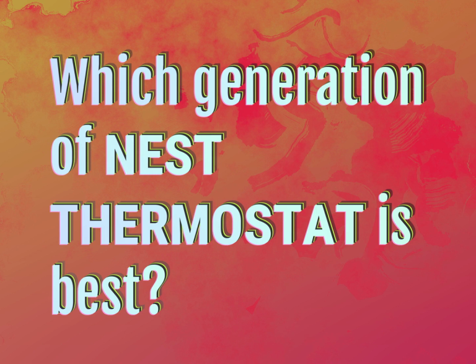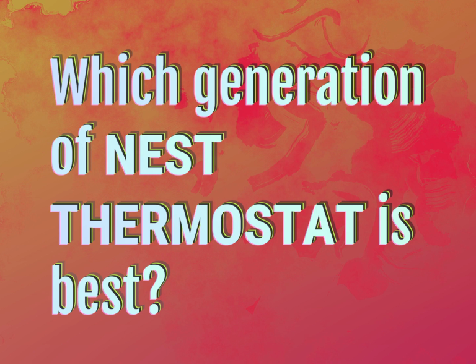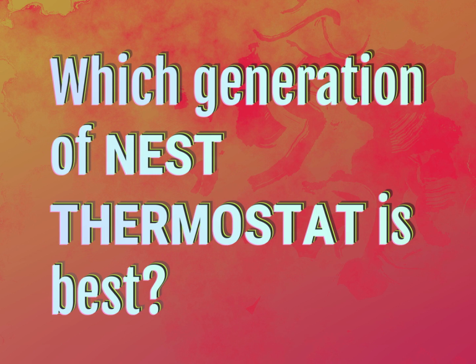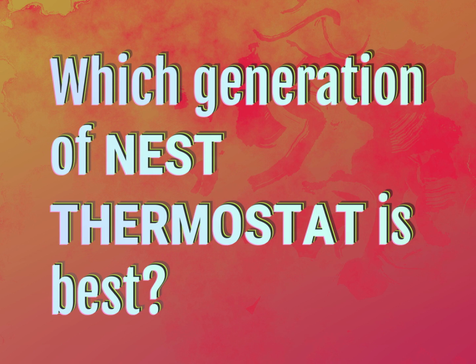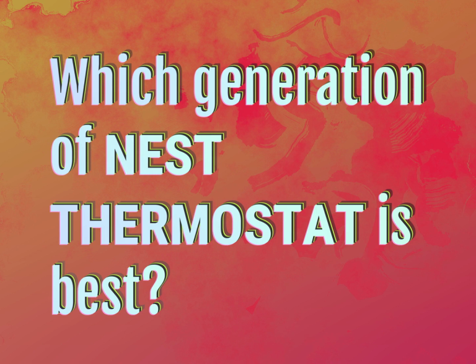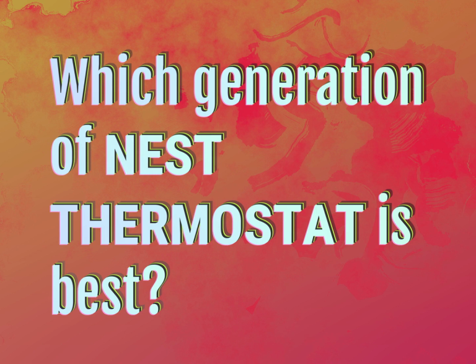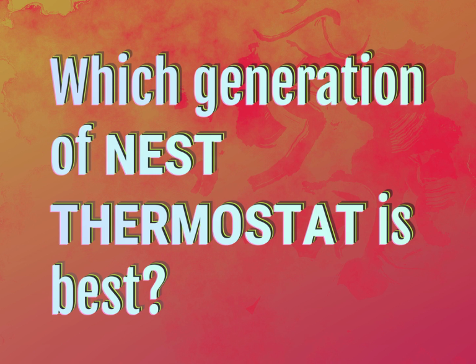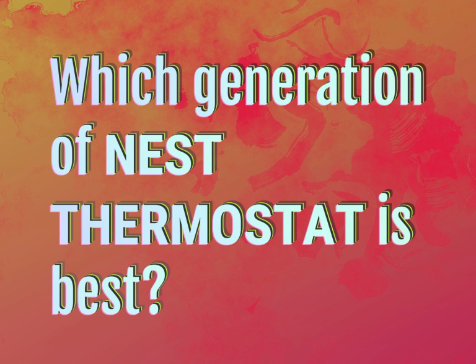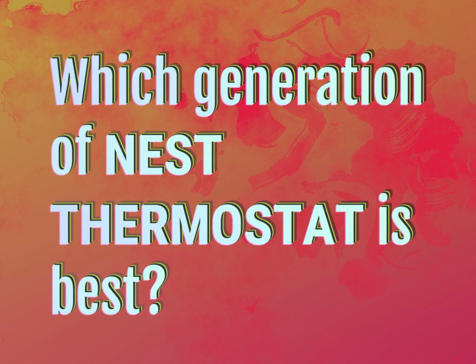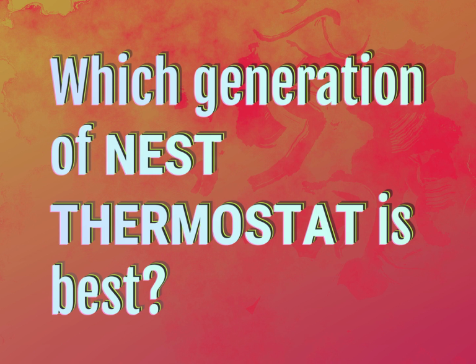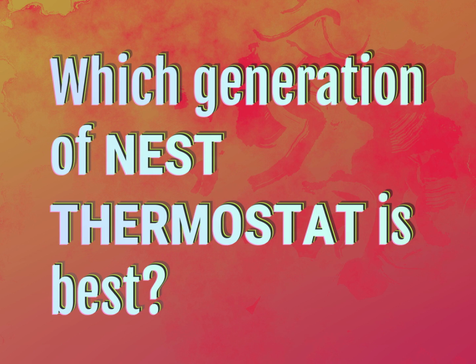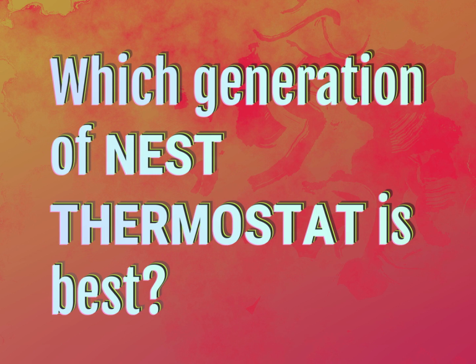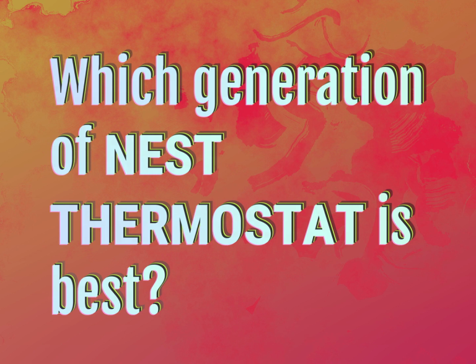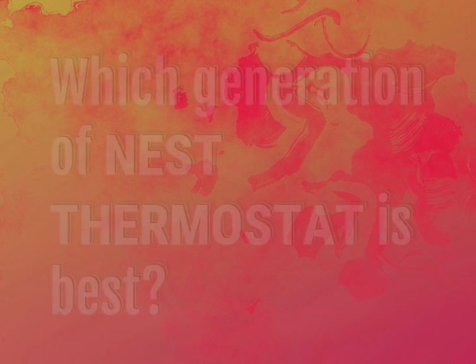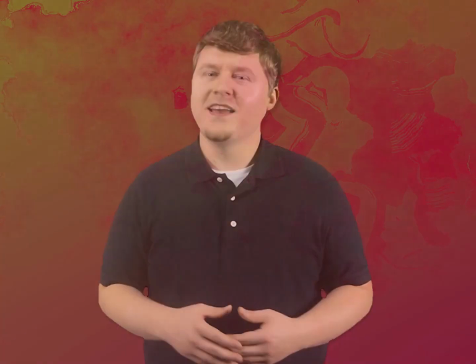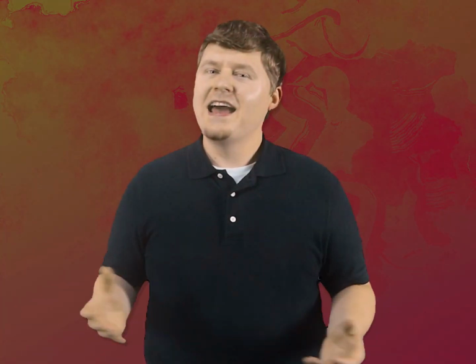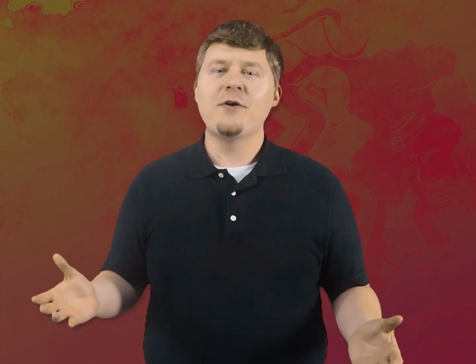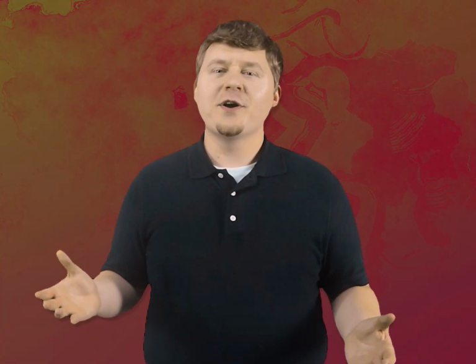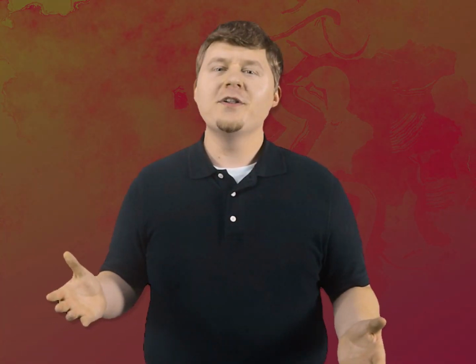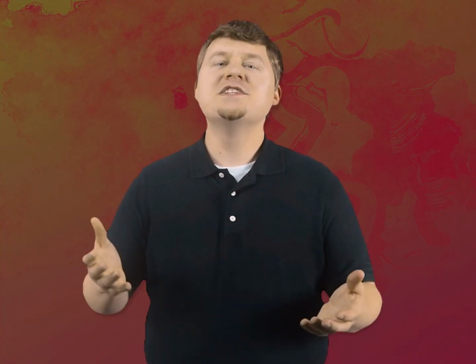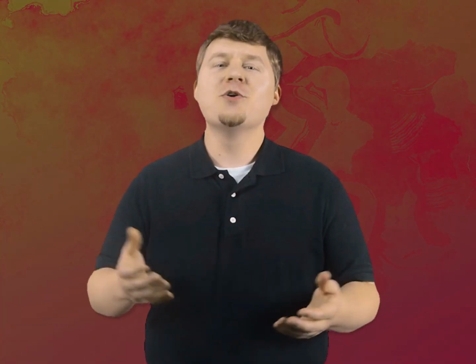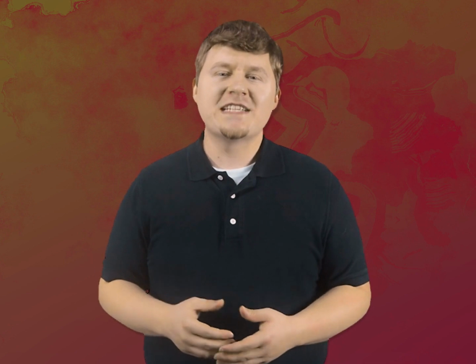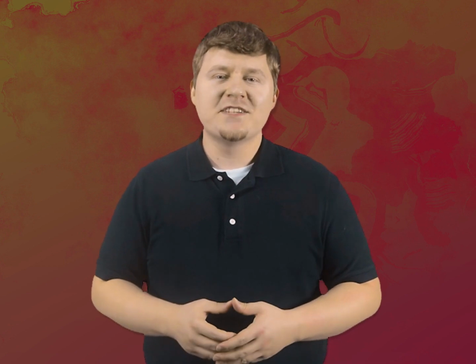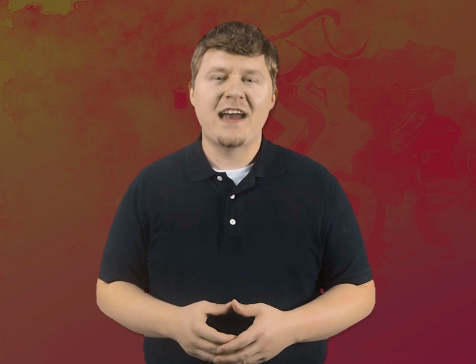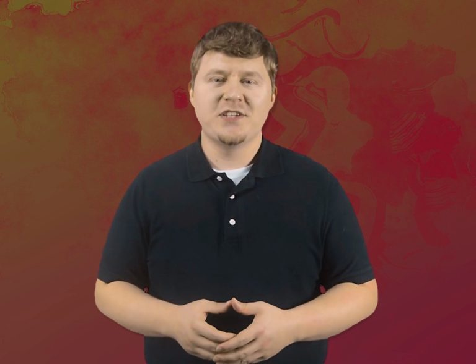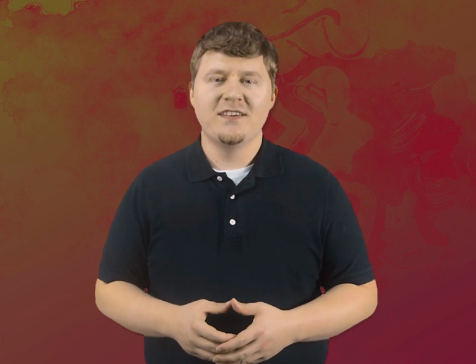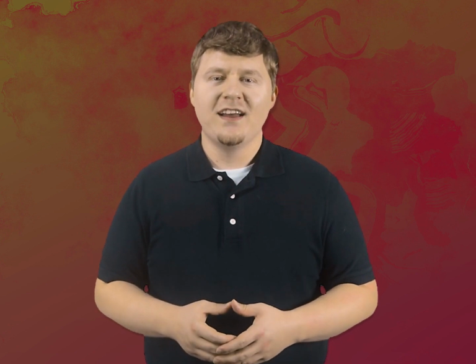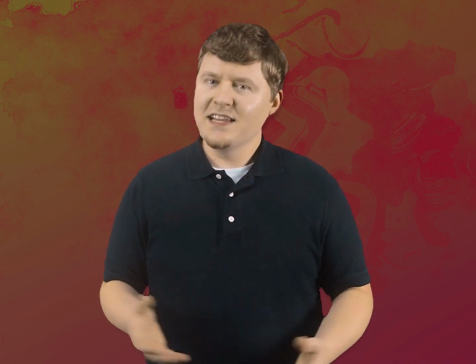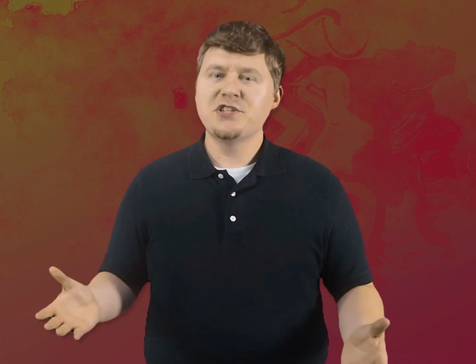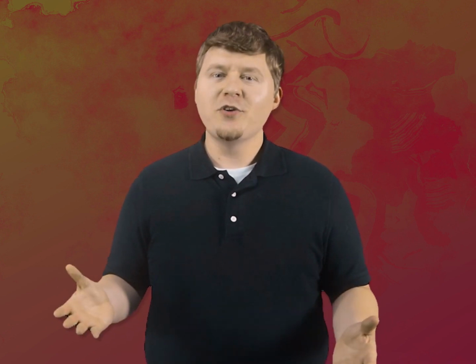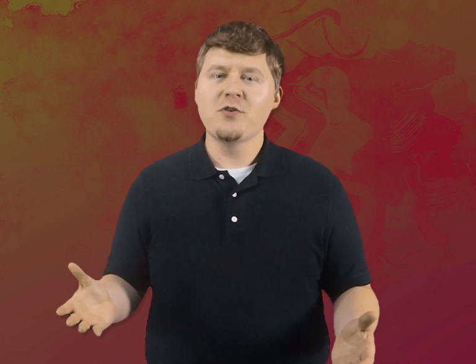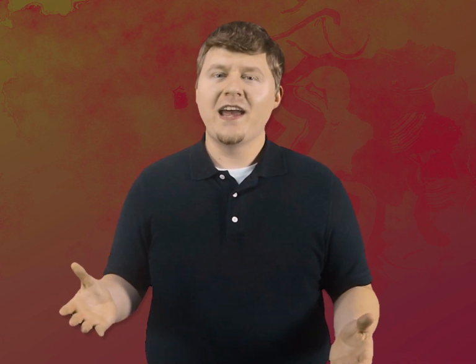Which generation of Nest Thermostat is best? Our goal is your satisfaction. Let us show you the way.